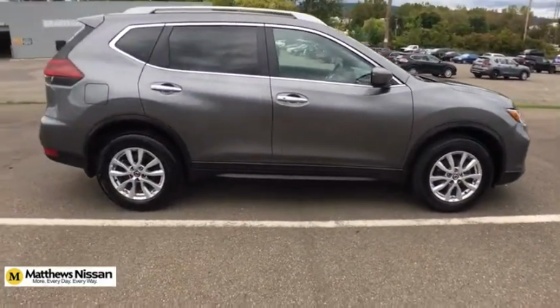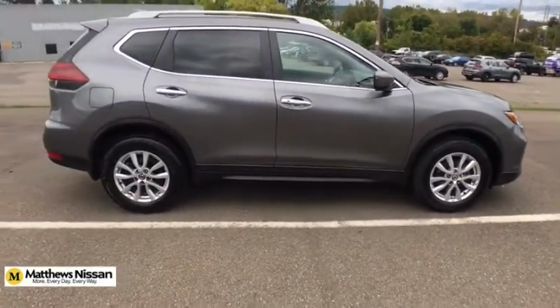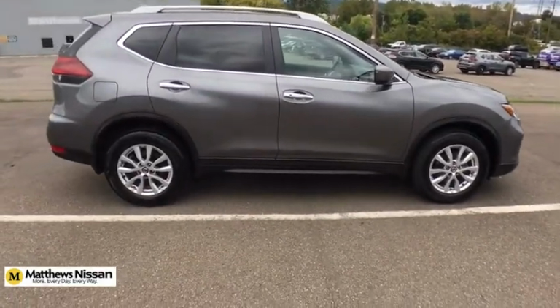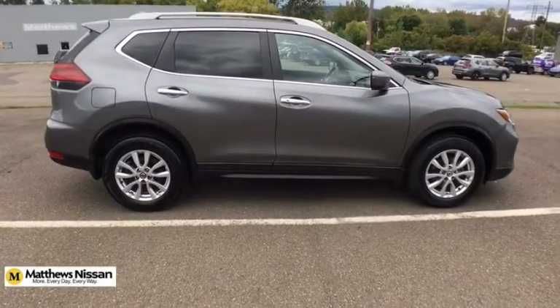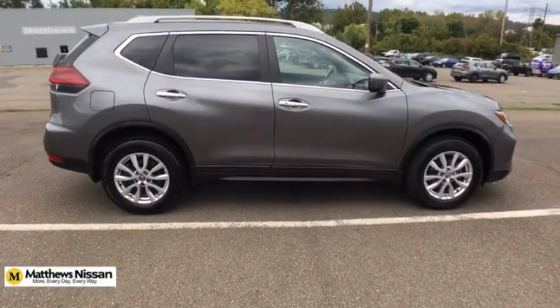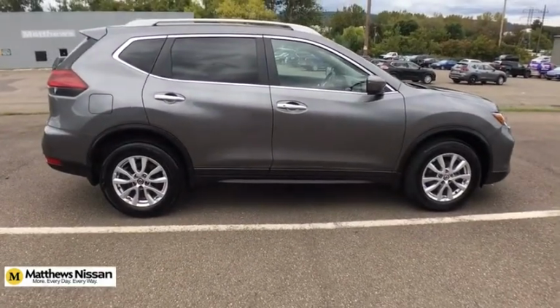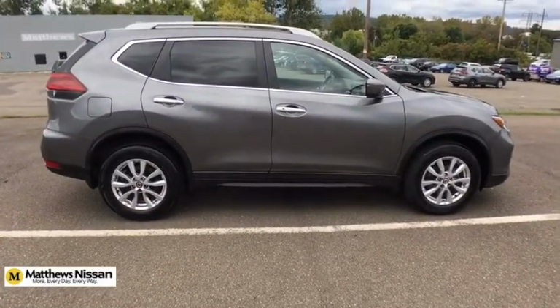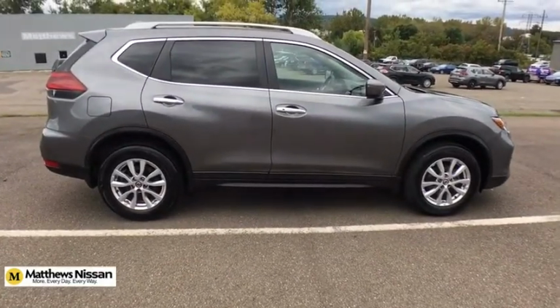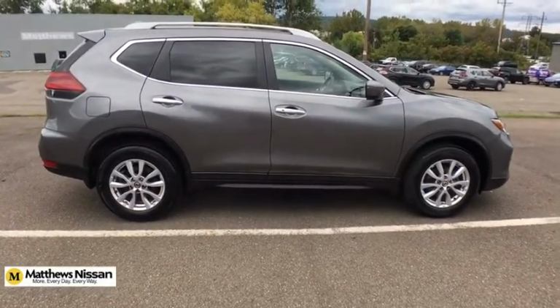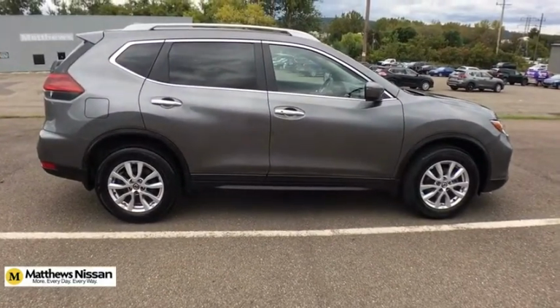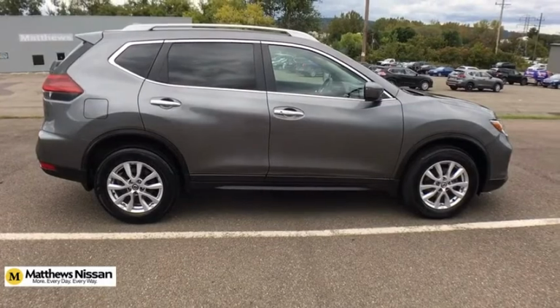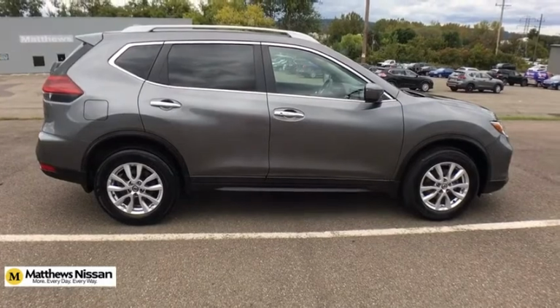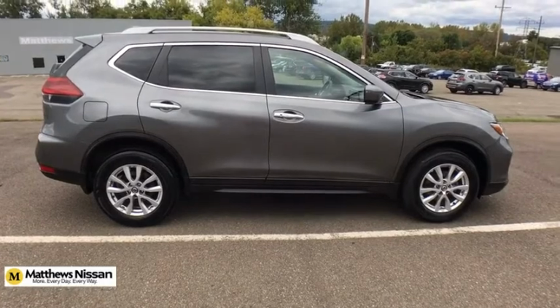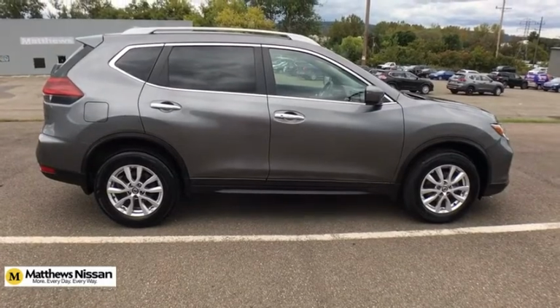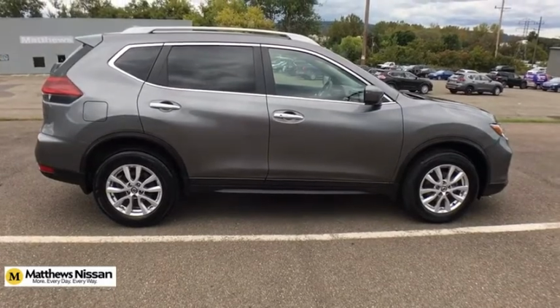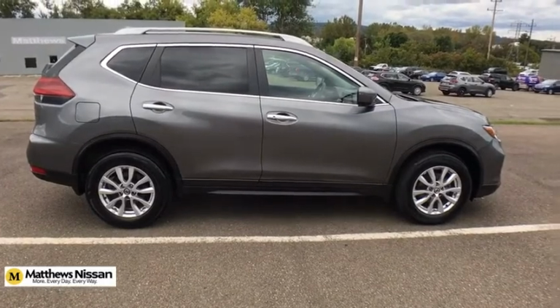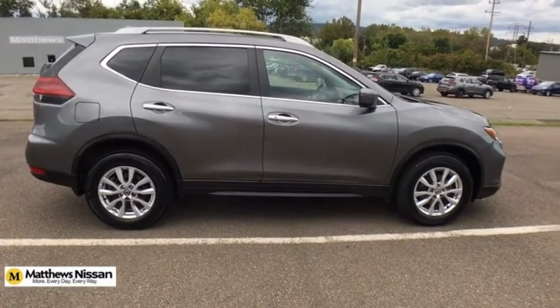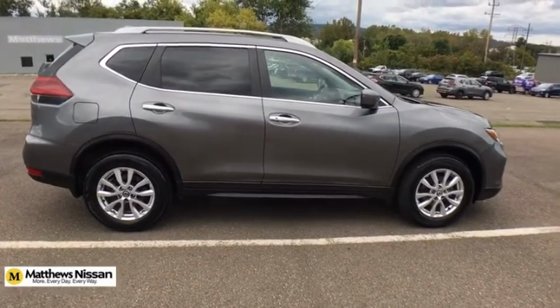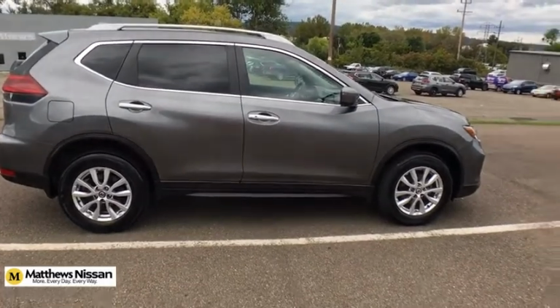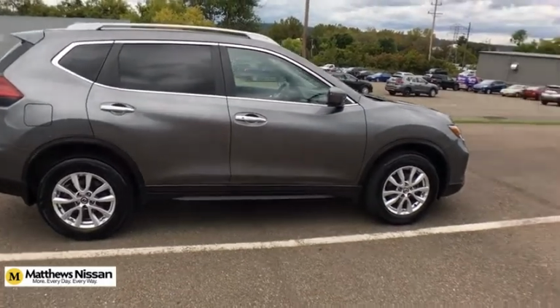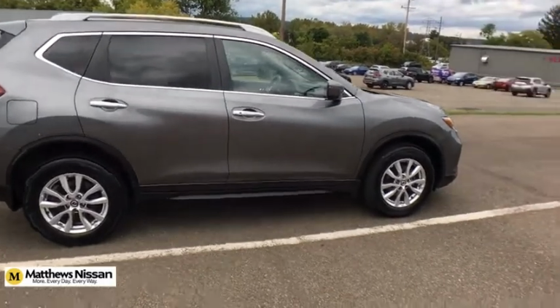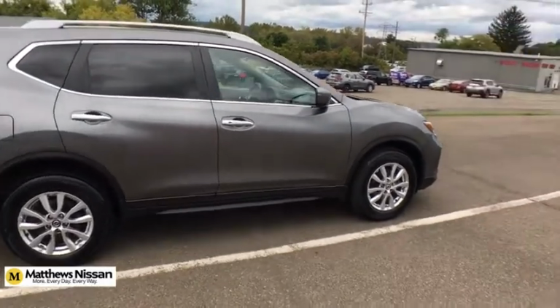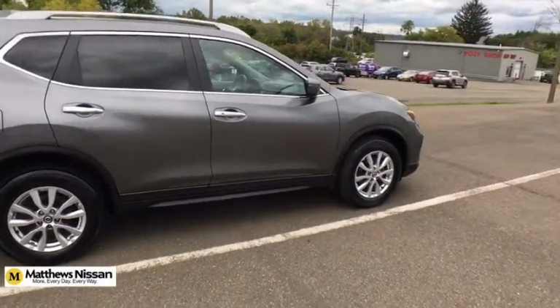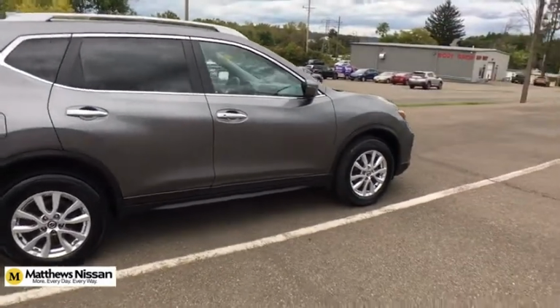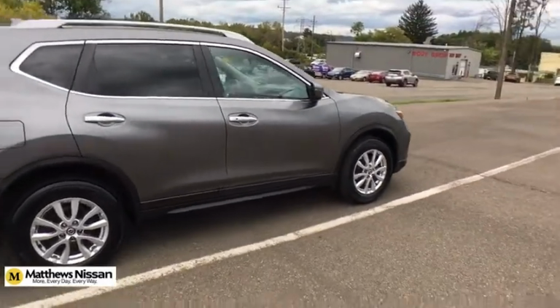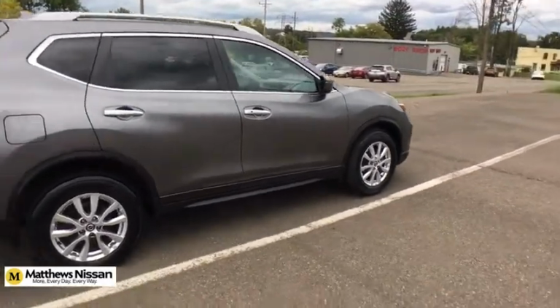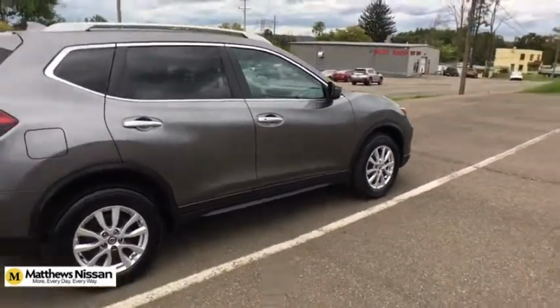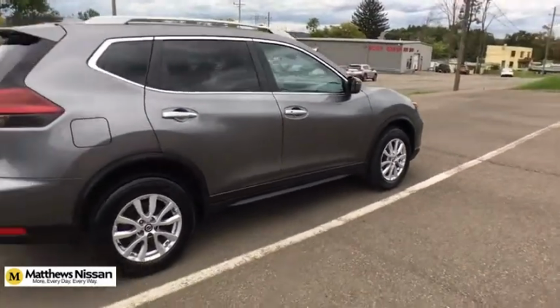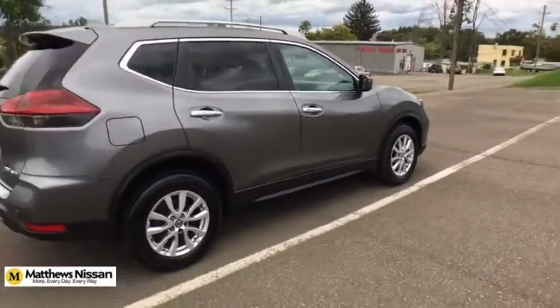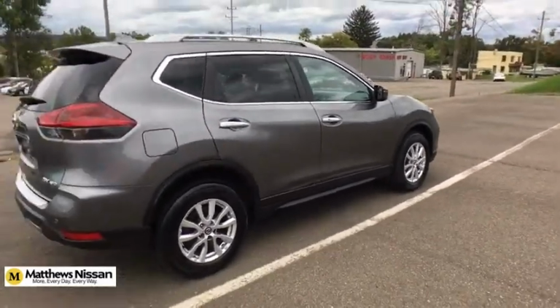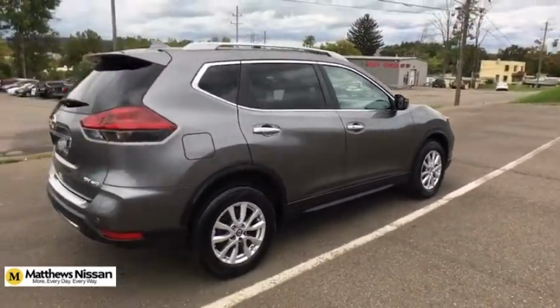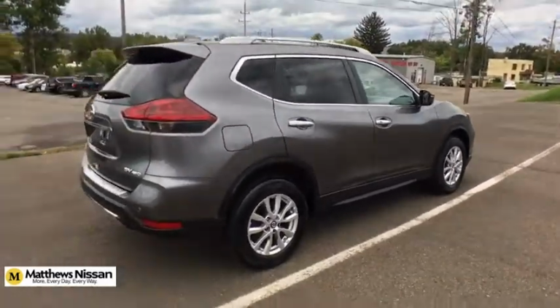This vehicle has less than 20,000 miles. Here are some of this vehicle's great options: traction control,